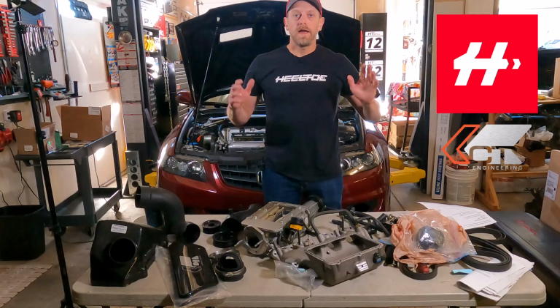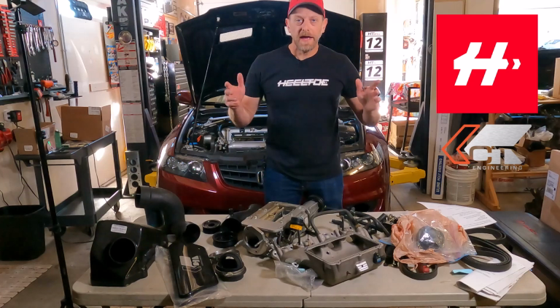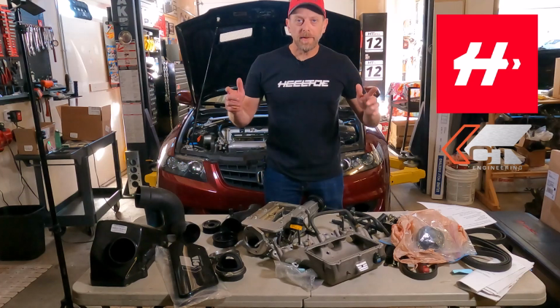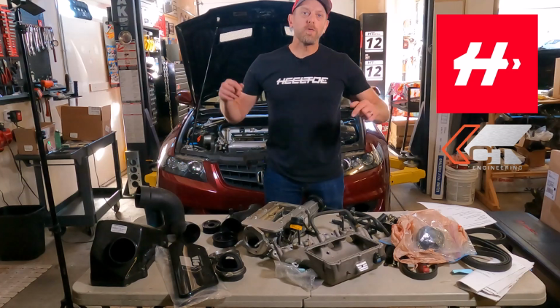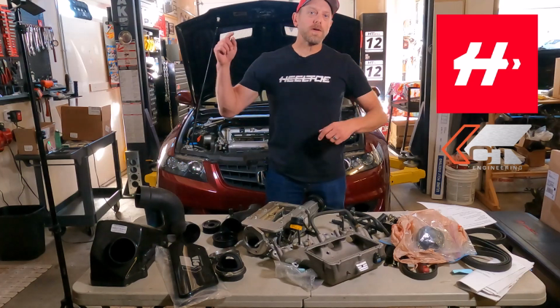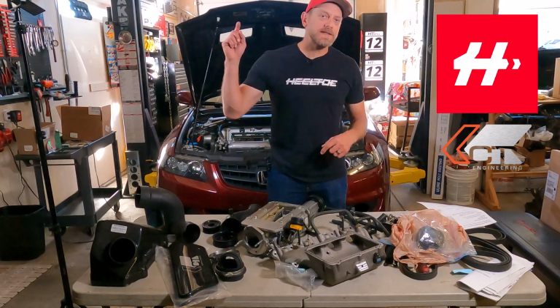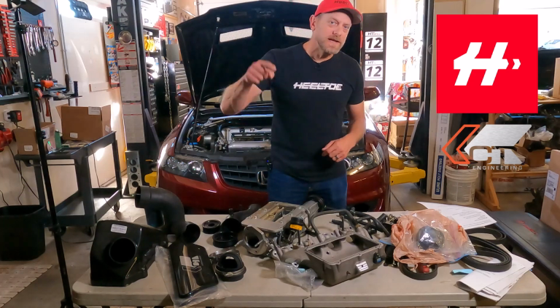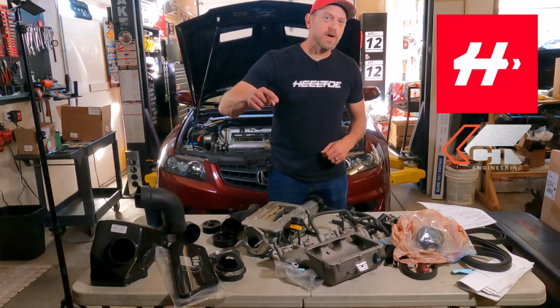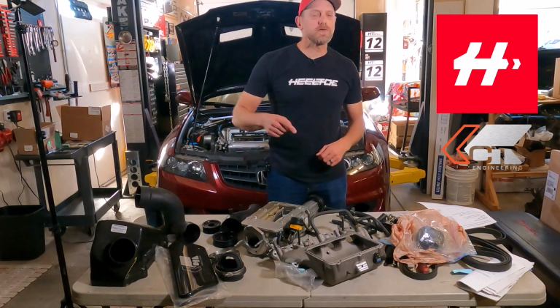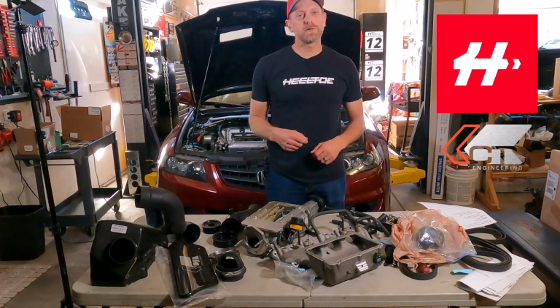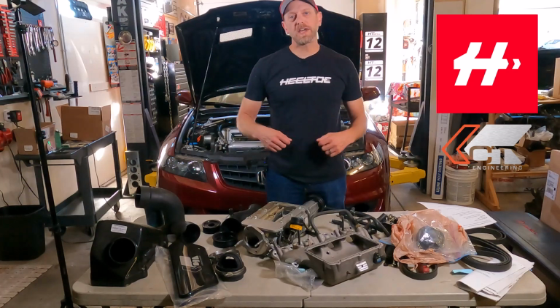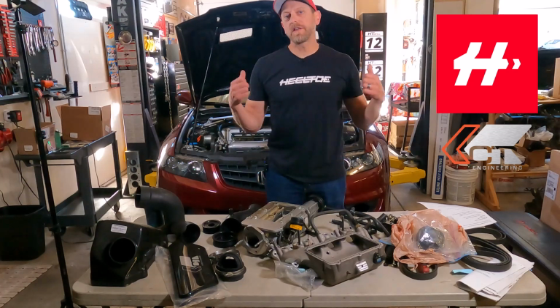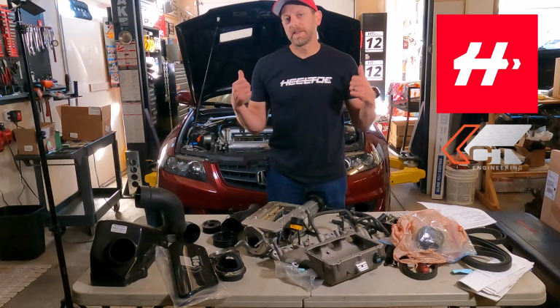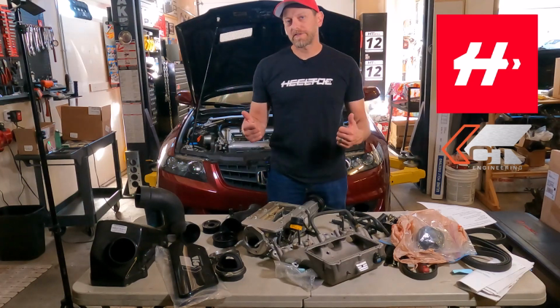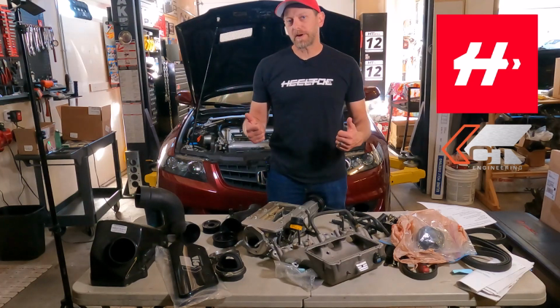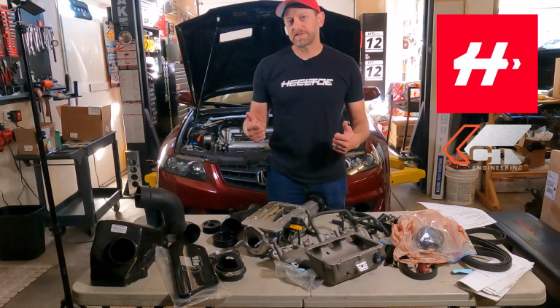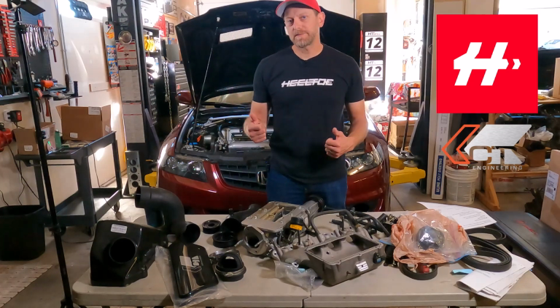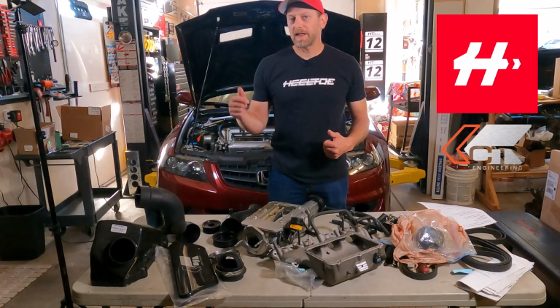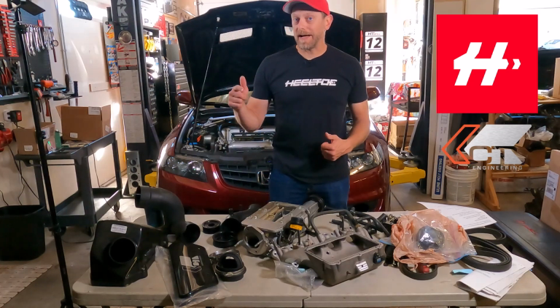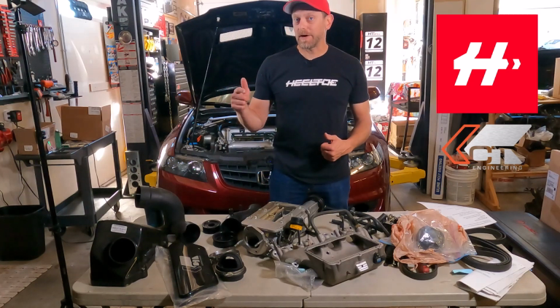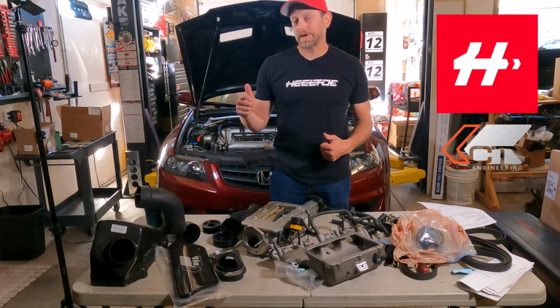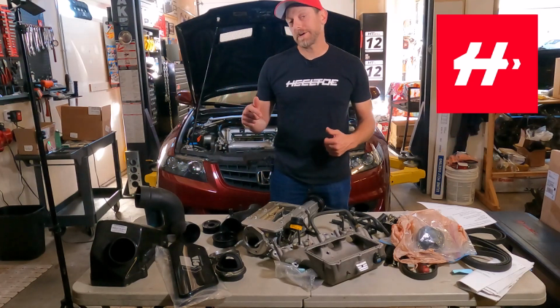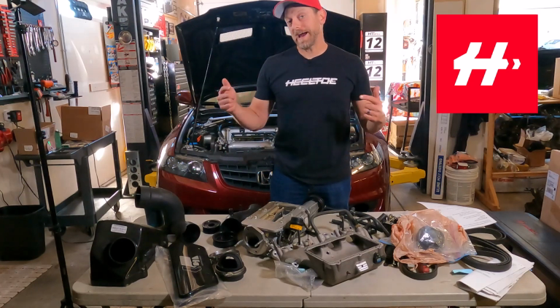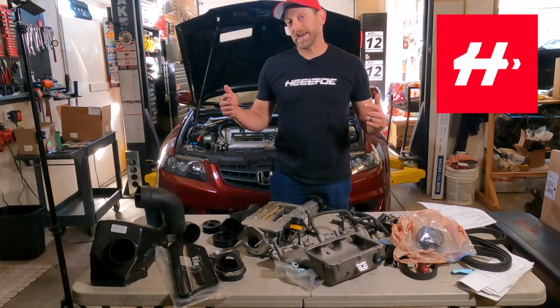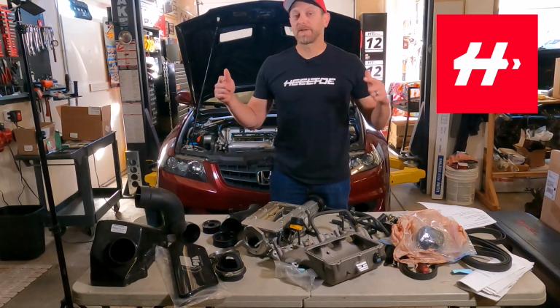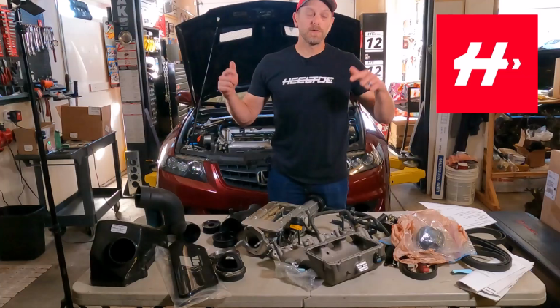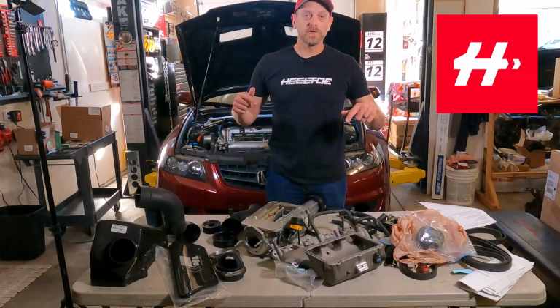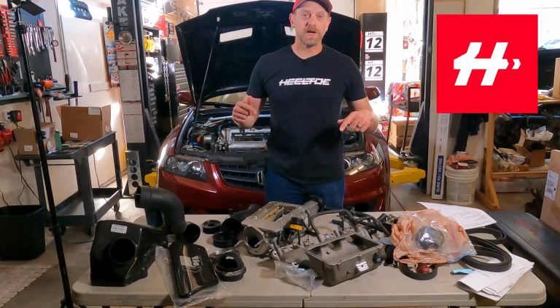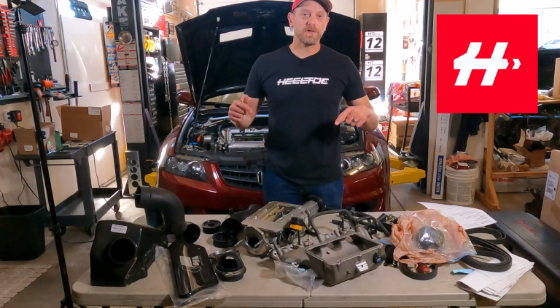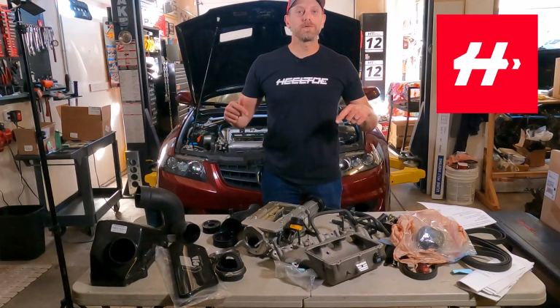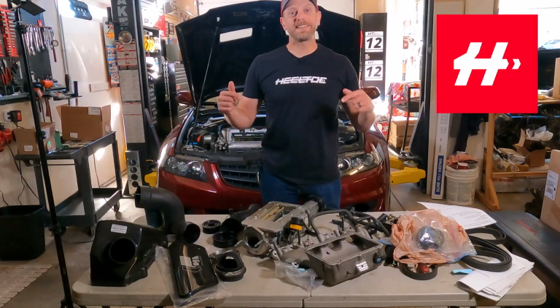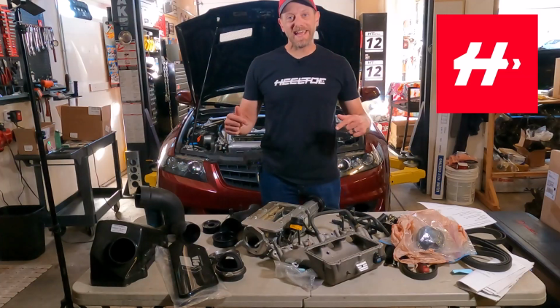Hey everybody, welcome back to Heeltoe's YouTube channel. This is Marcus Disabella. I'm the owner here and I have something cool to share with you today.